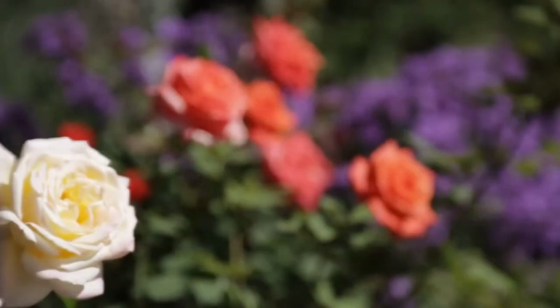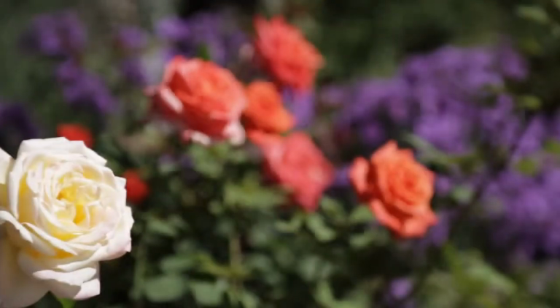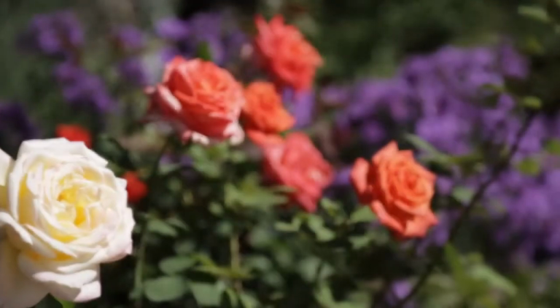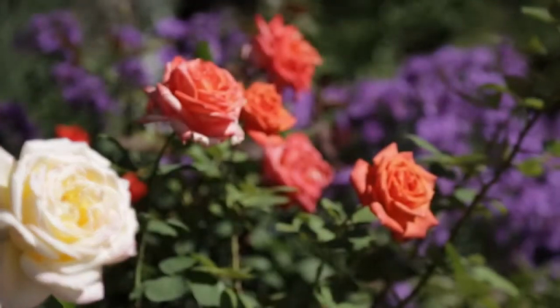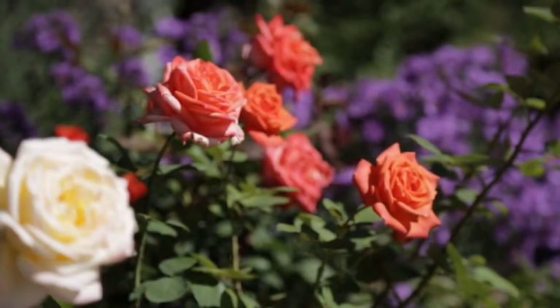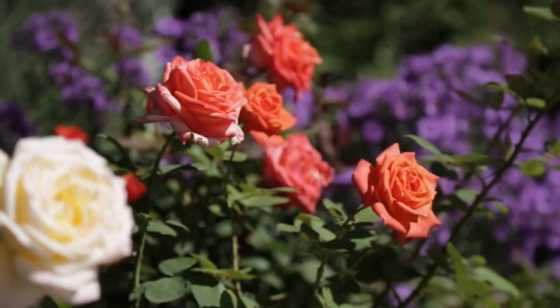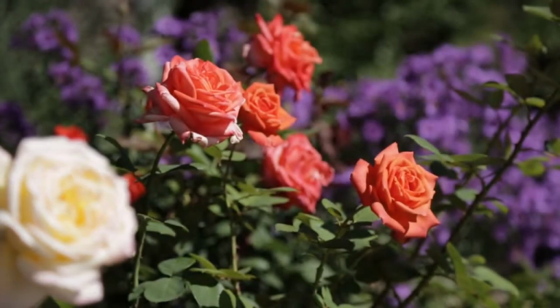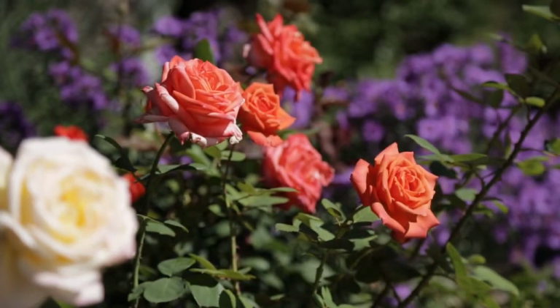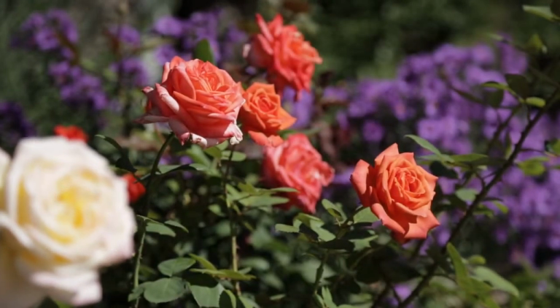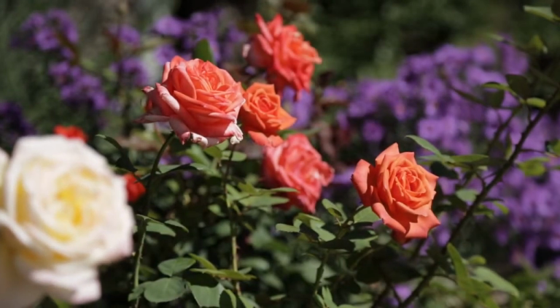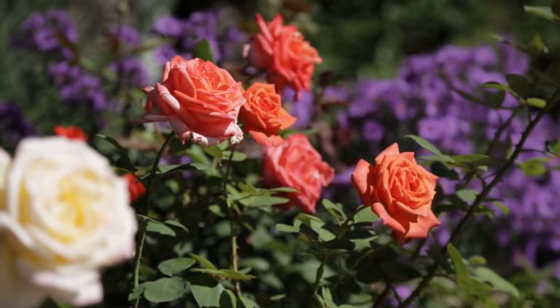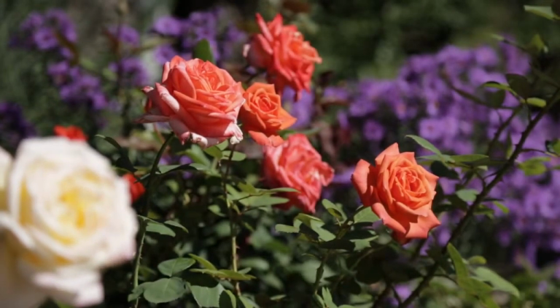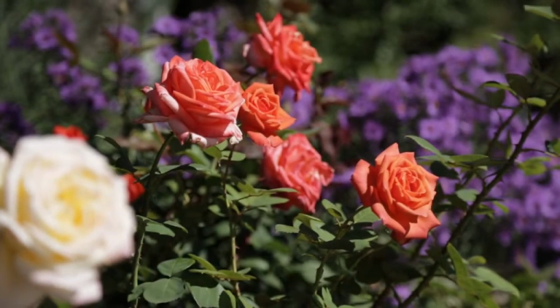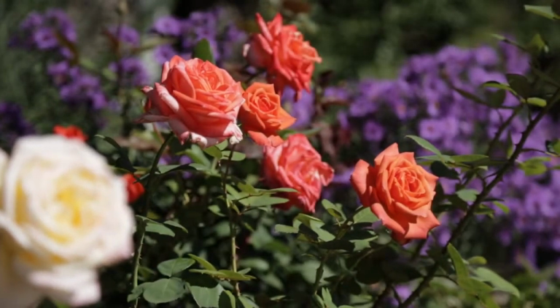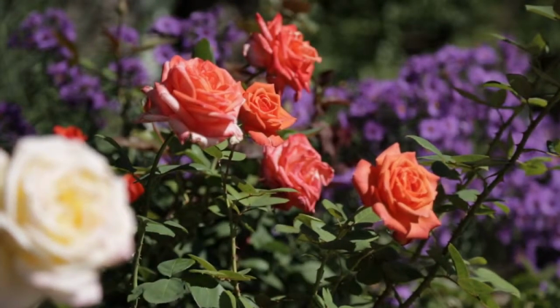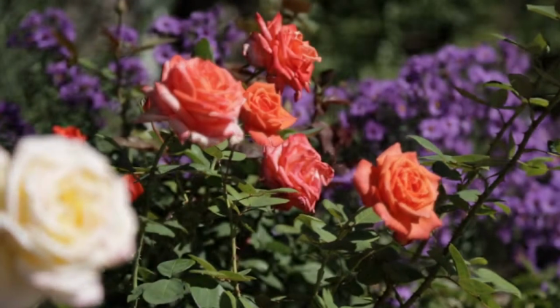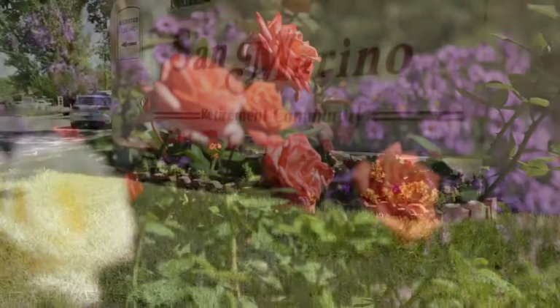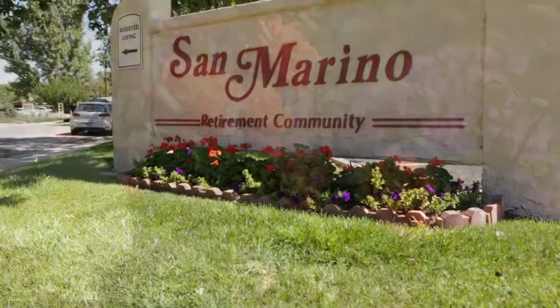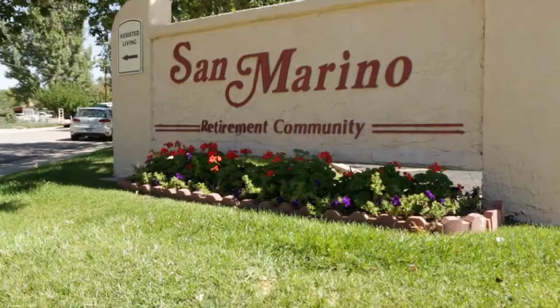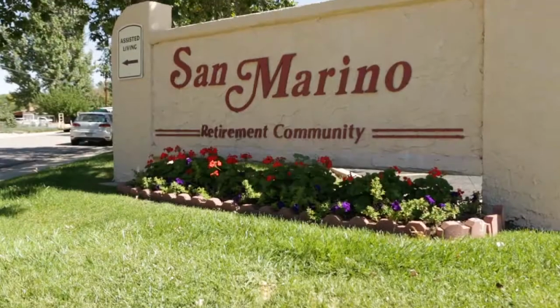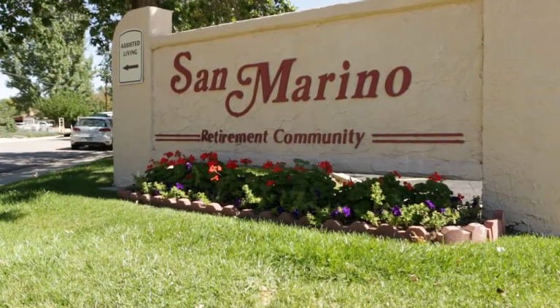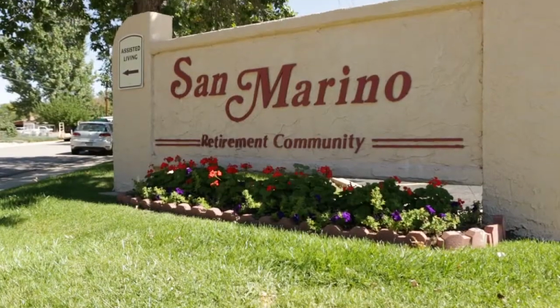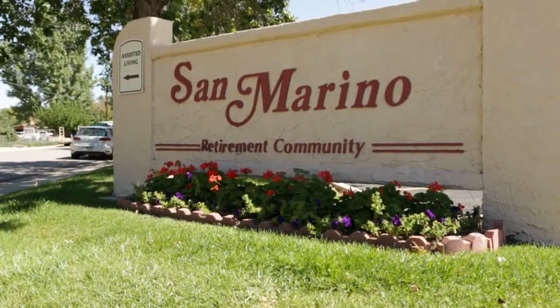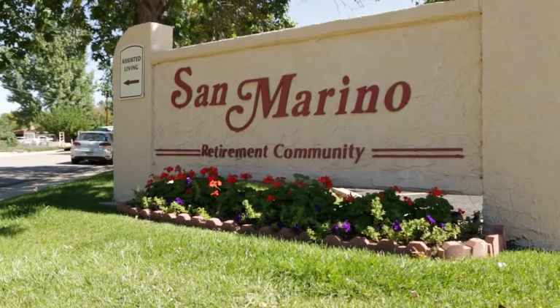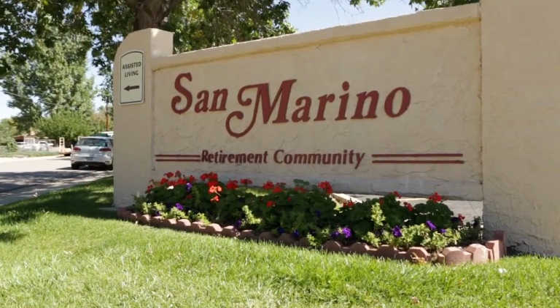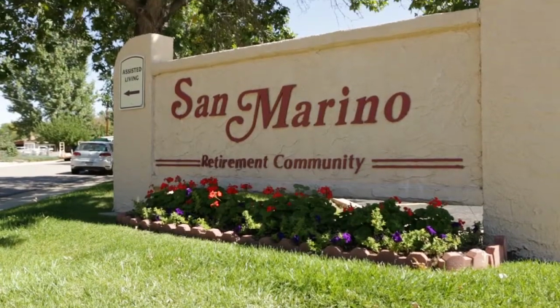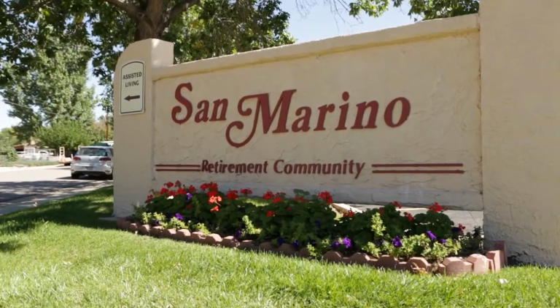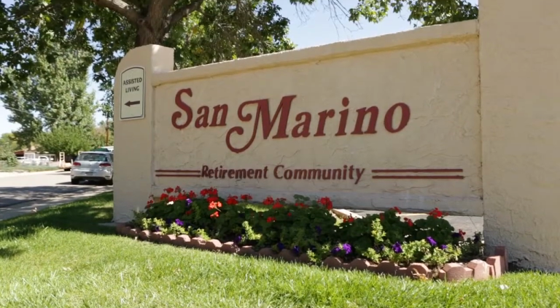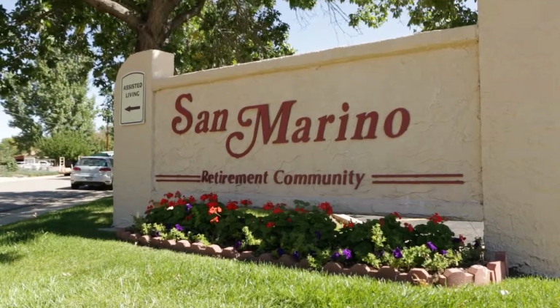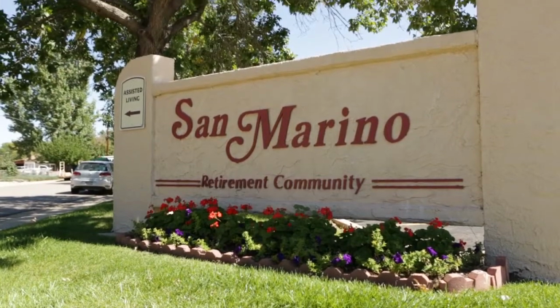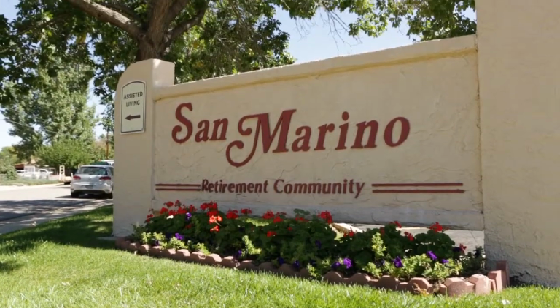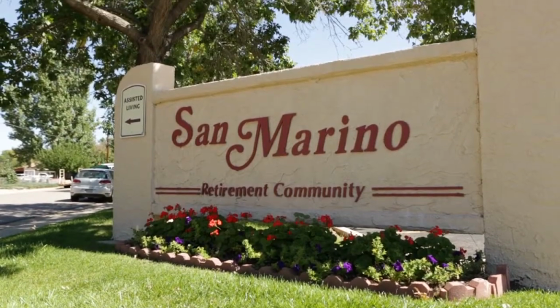Come by for a tour. Enjoy our beautiful gardens, friendly, caring people, and so much more.